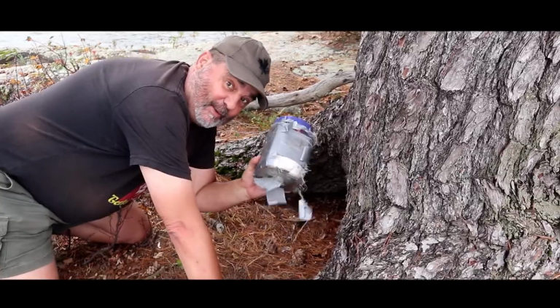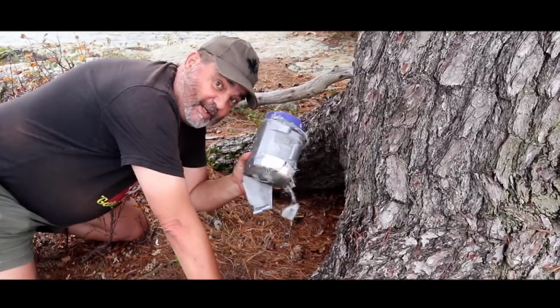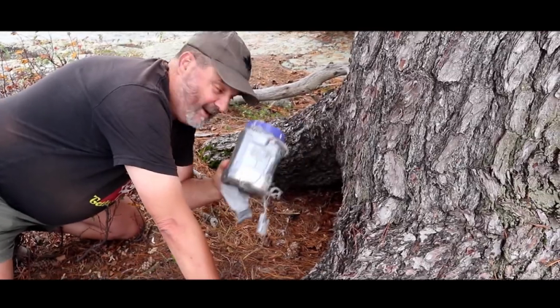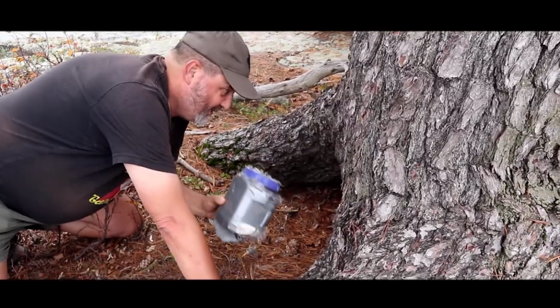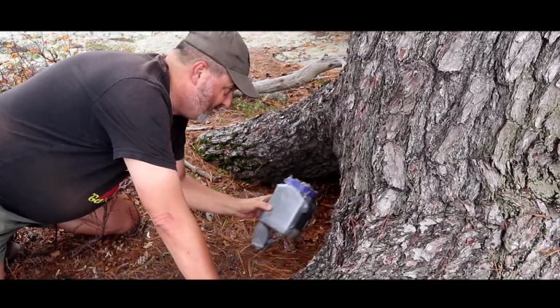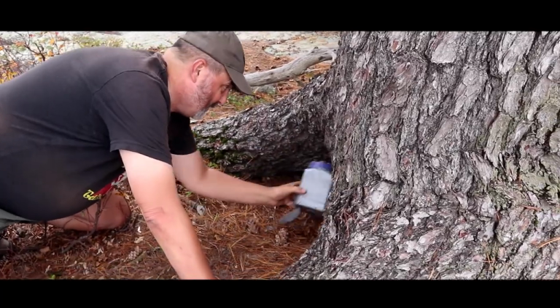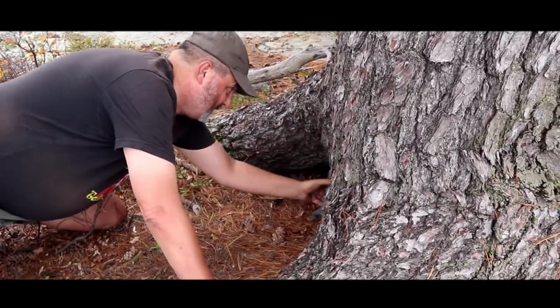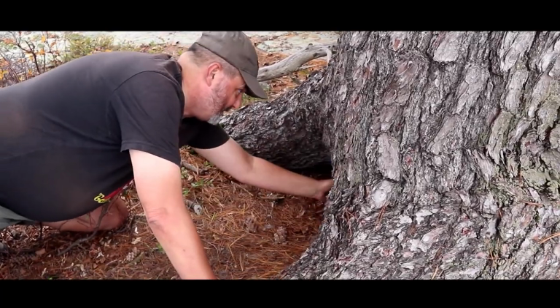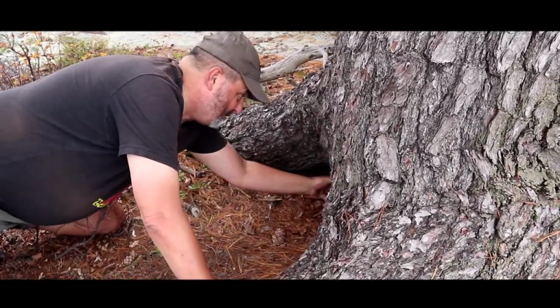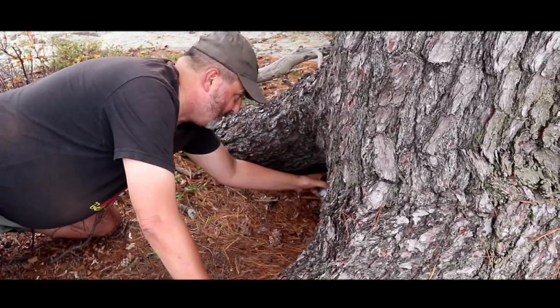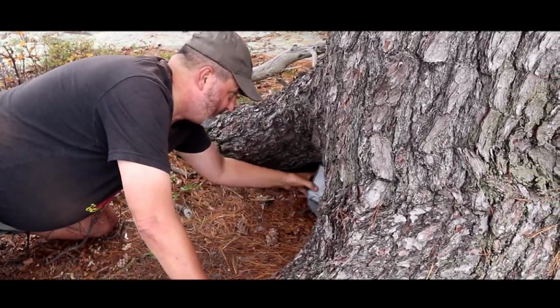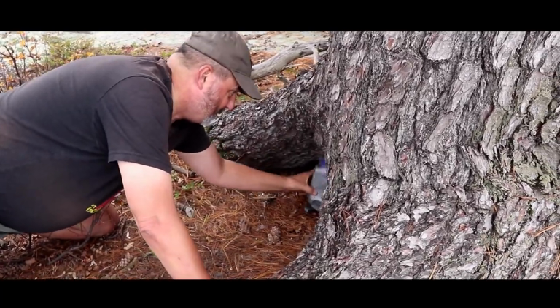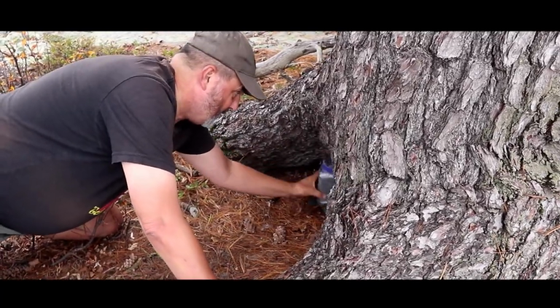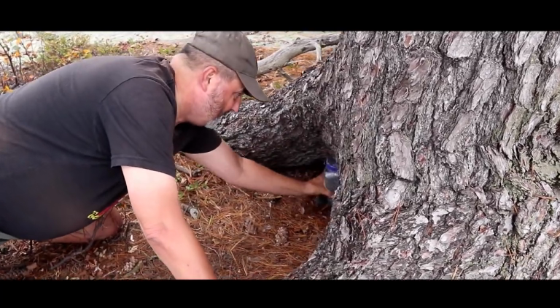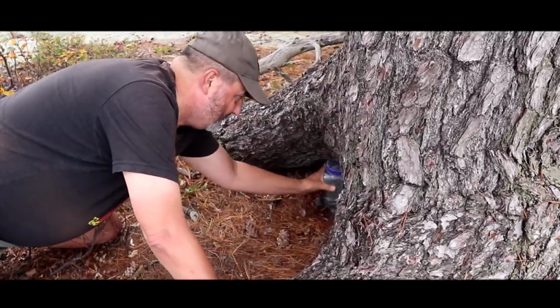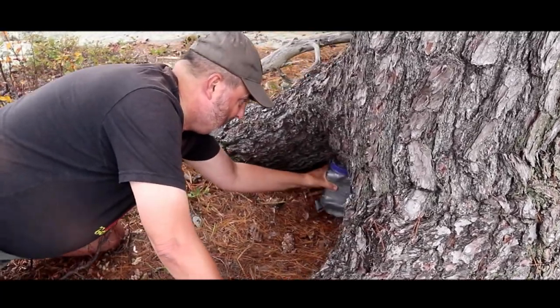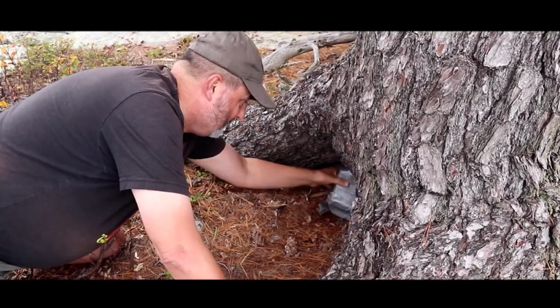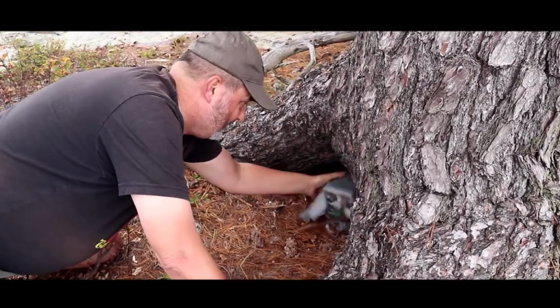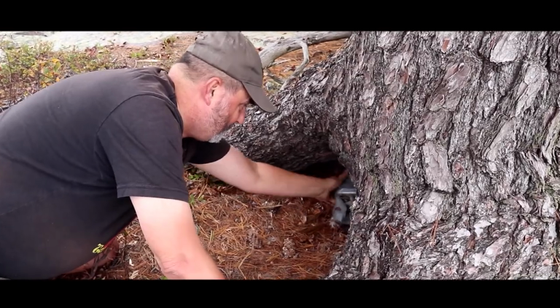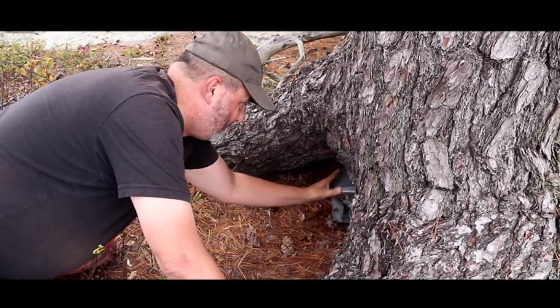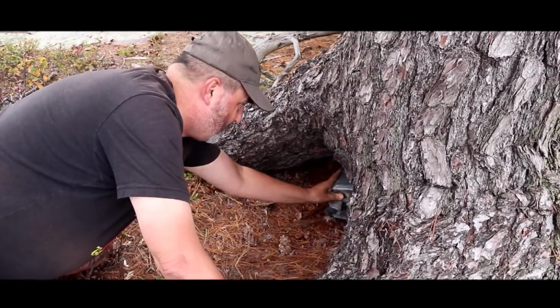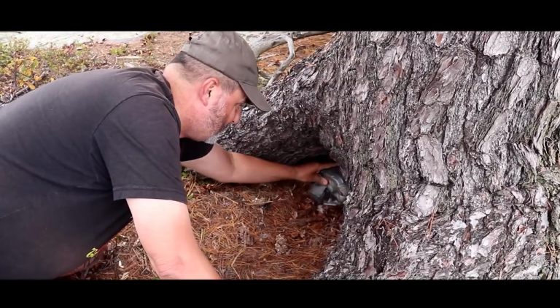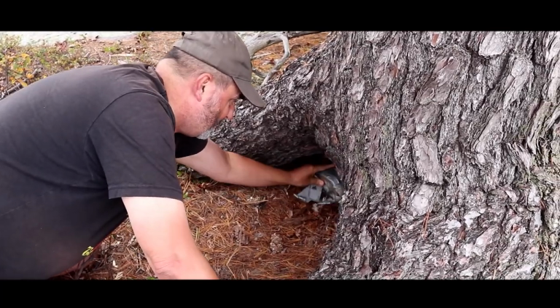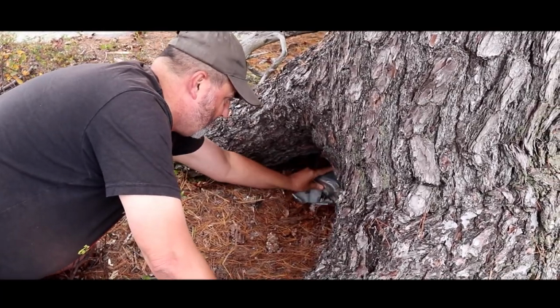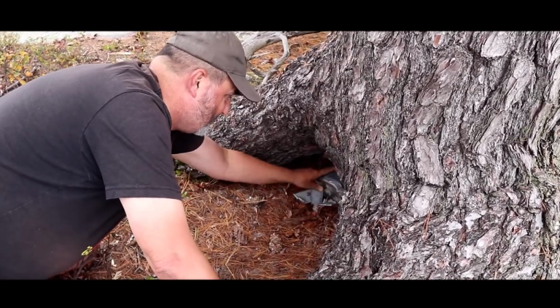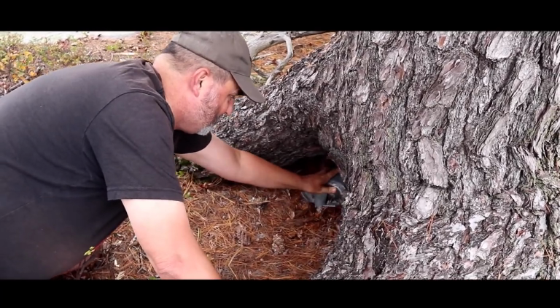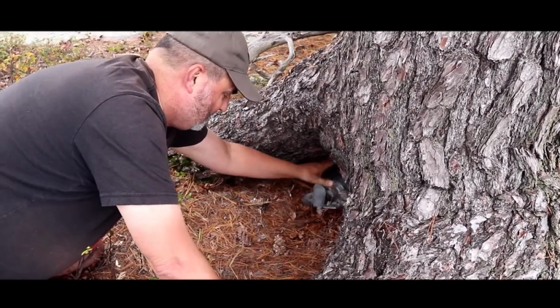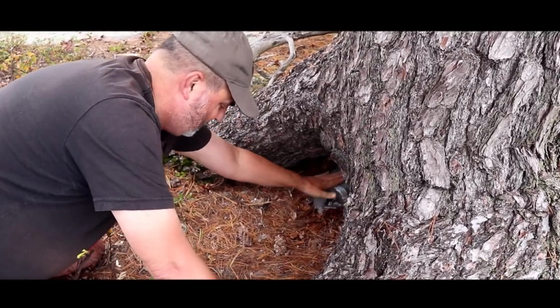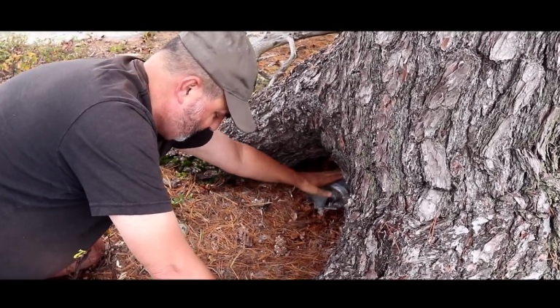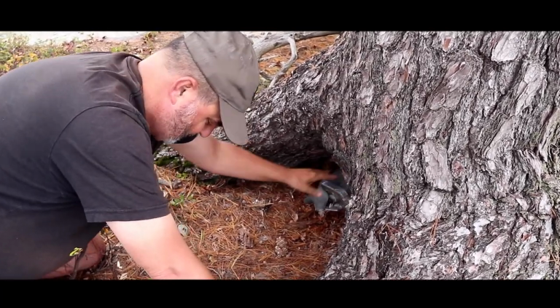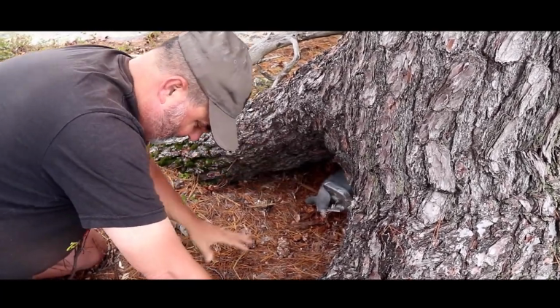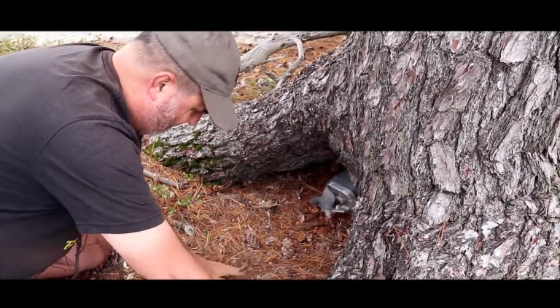So we're going to put it where it looks like the perfect spot, we think. Right down in here is the perfect spot for a geocache, just like that.